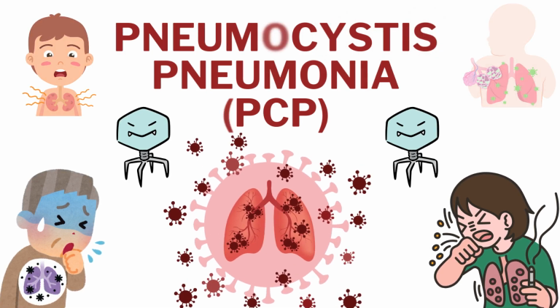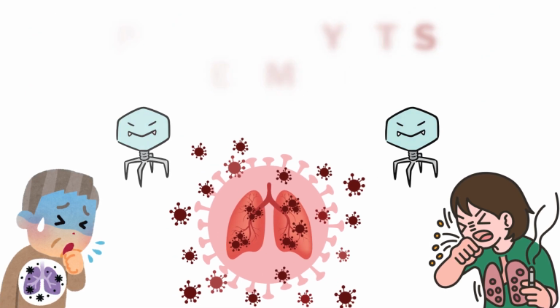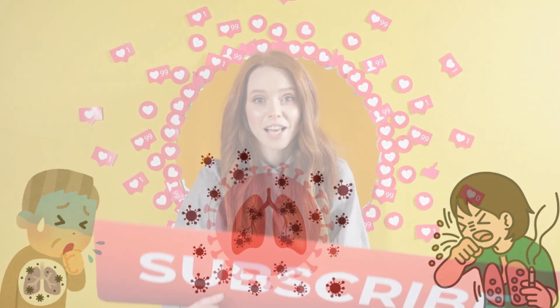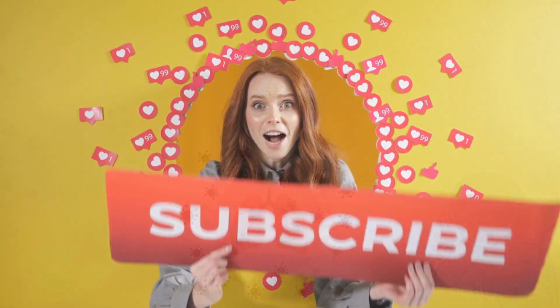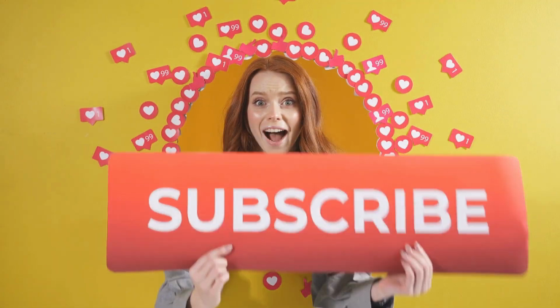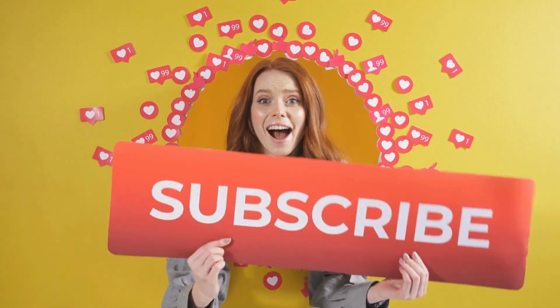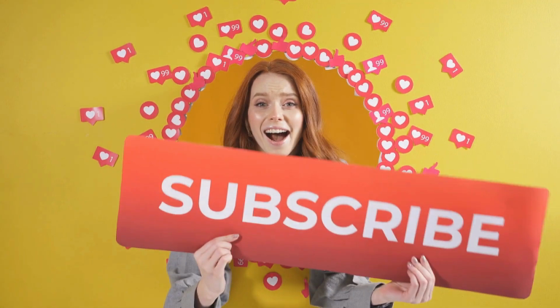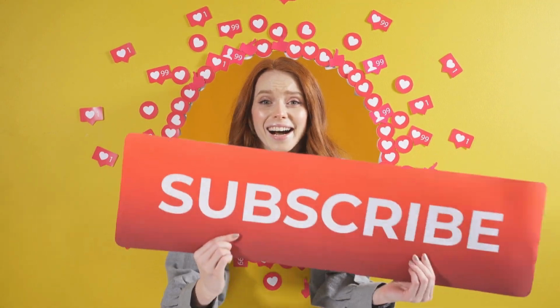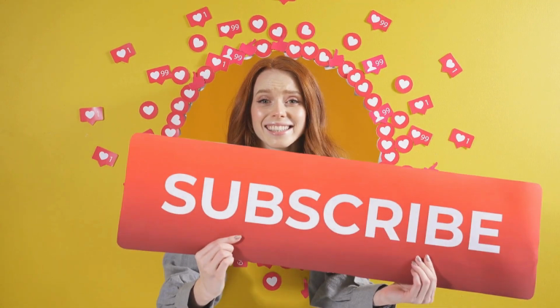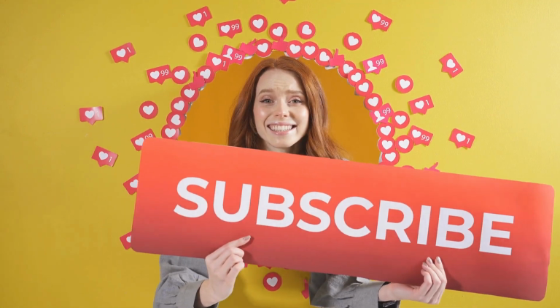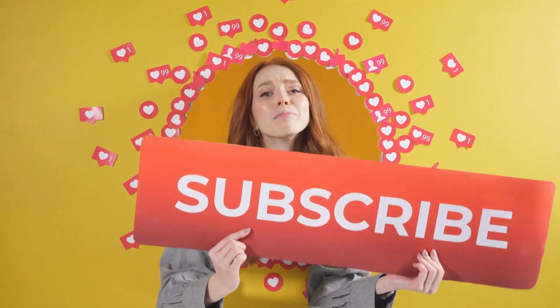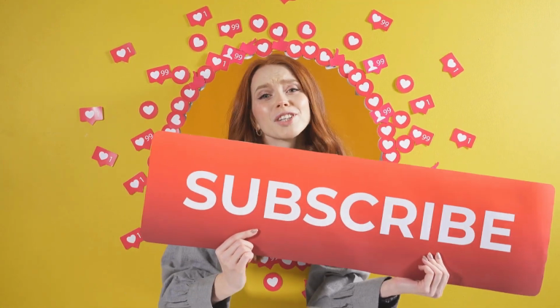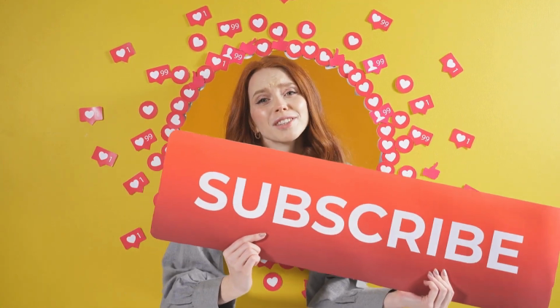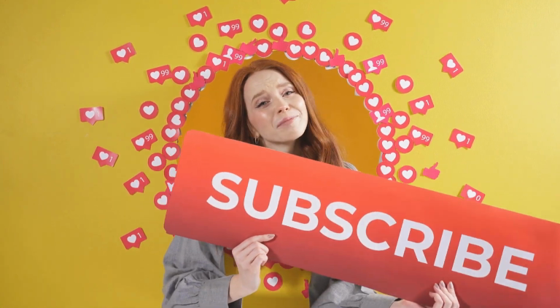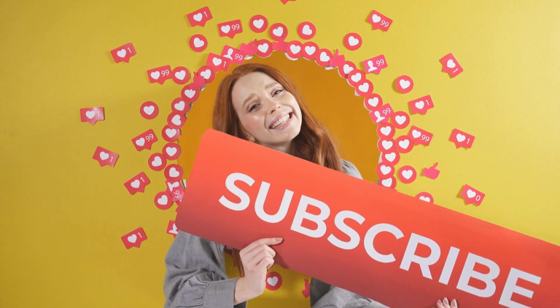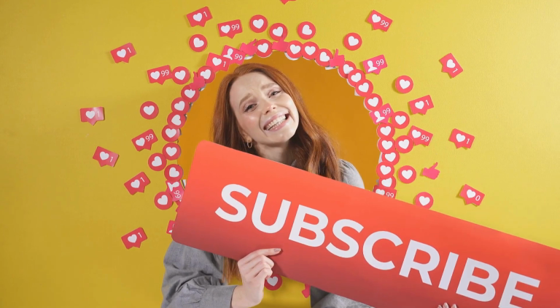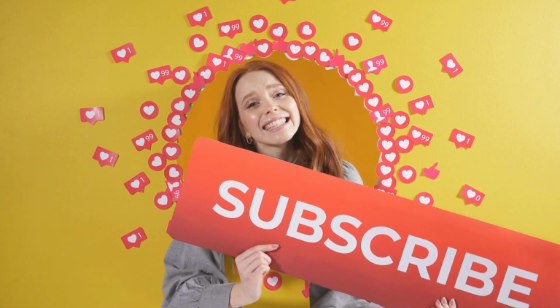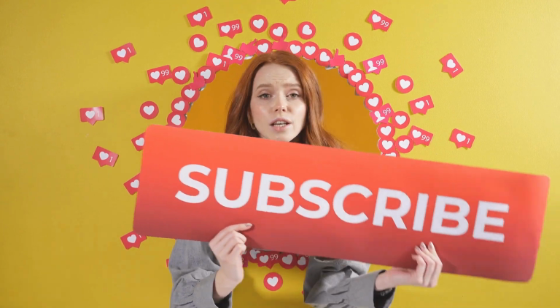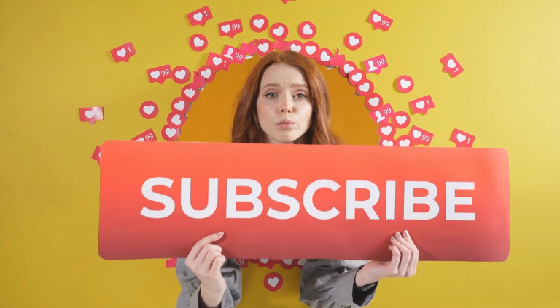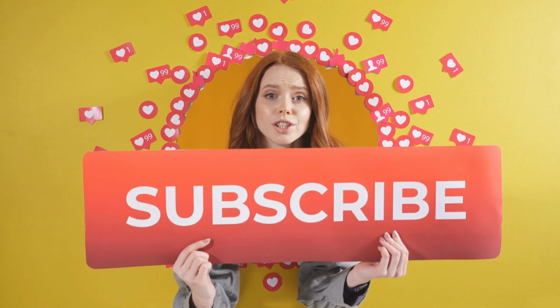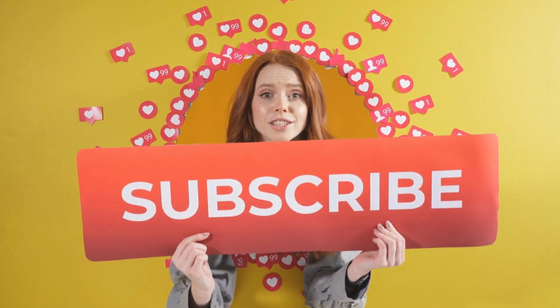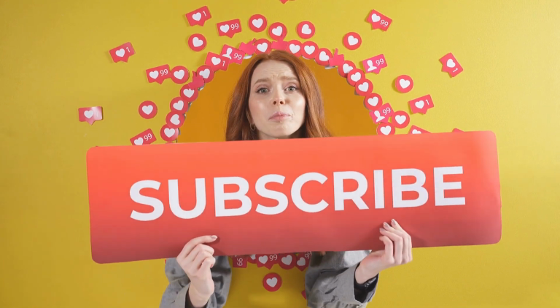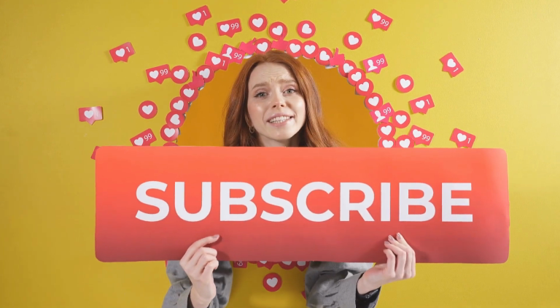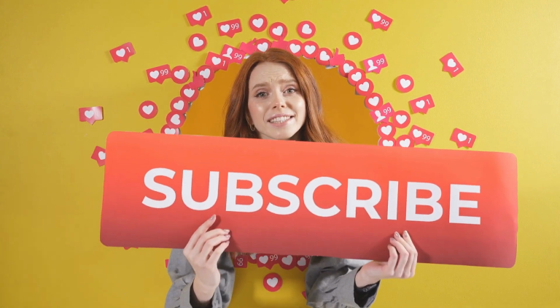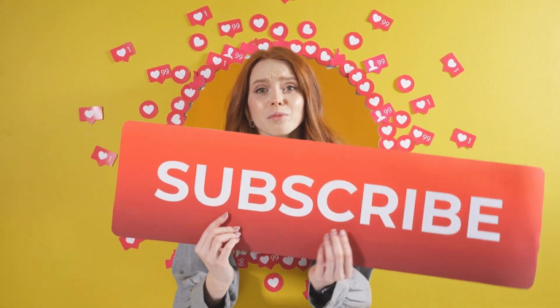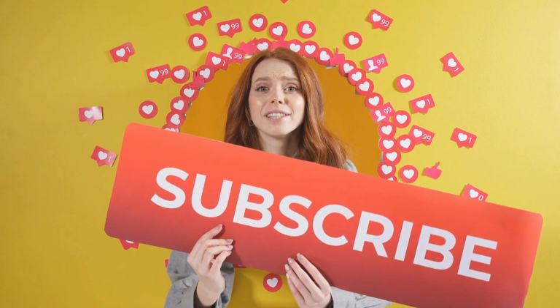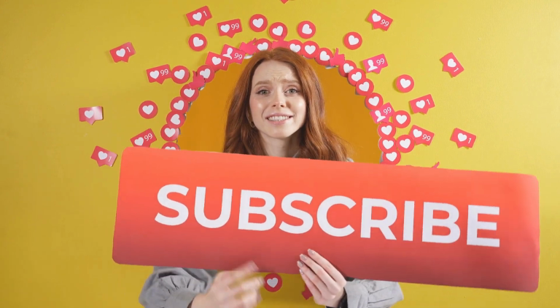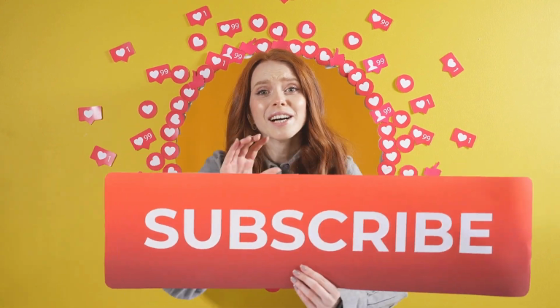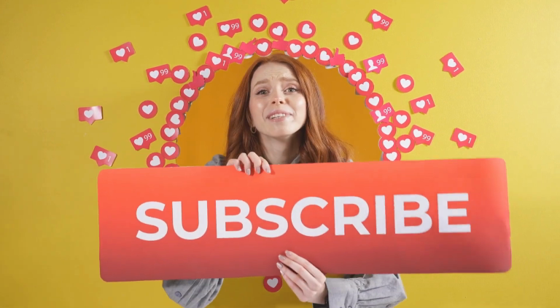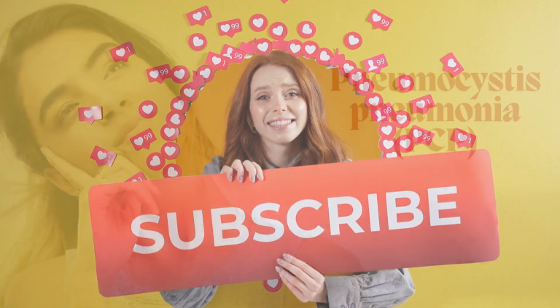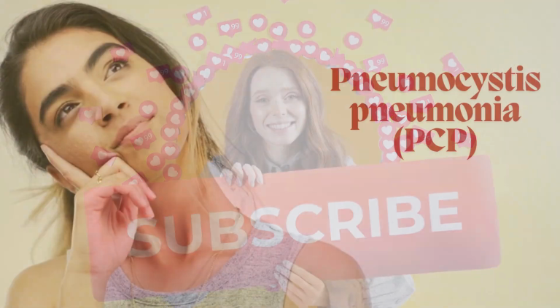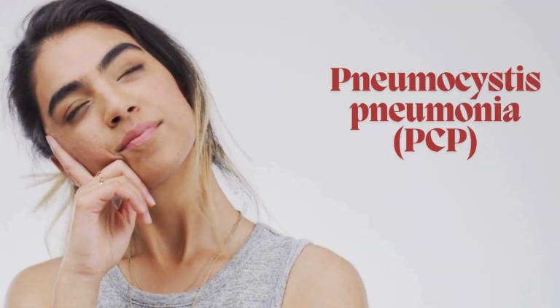Before getting into the topic, kindly subscribe to our channel to get more updates and knowledge. Let's dive into the topic.